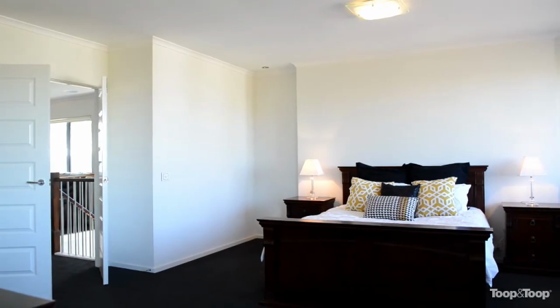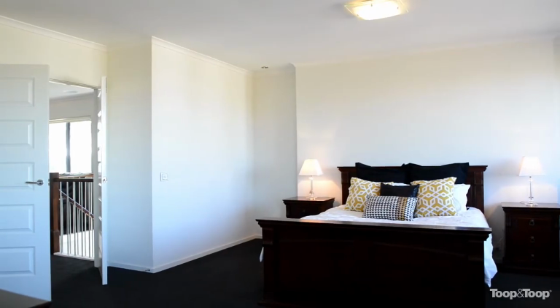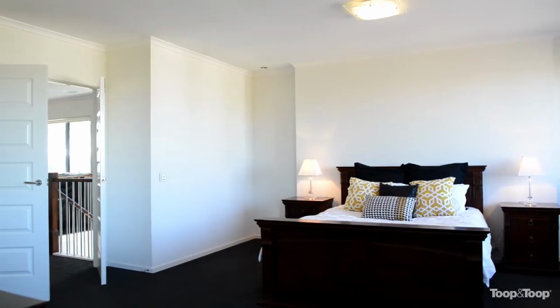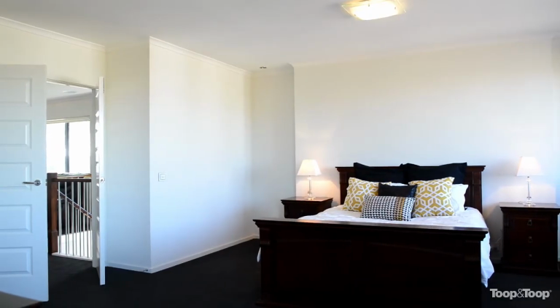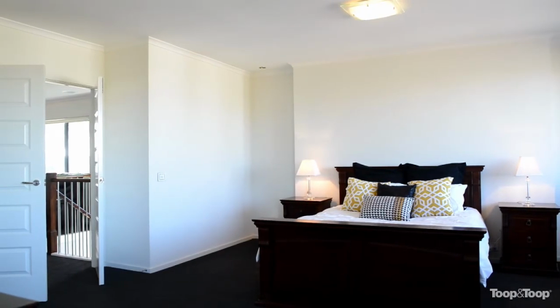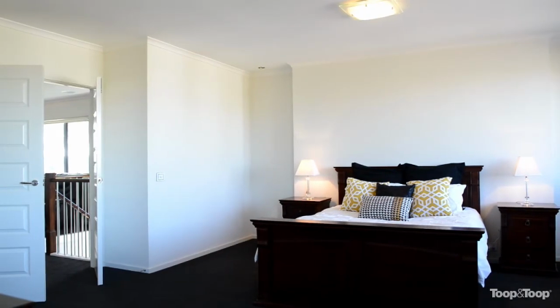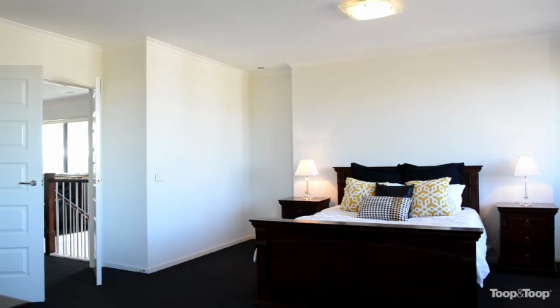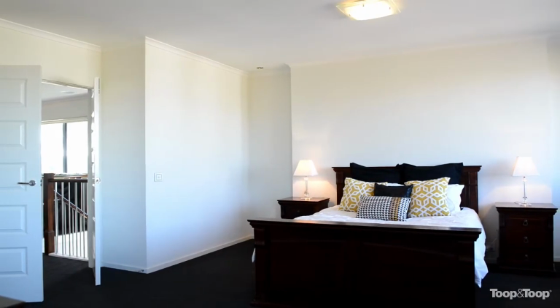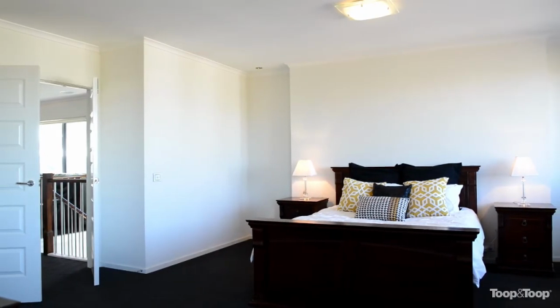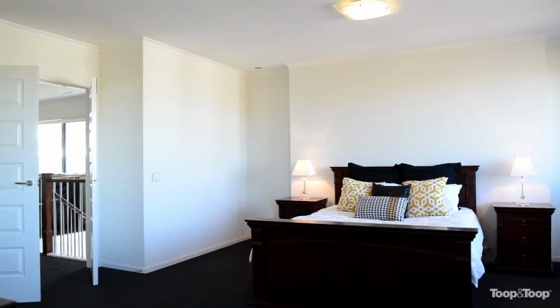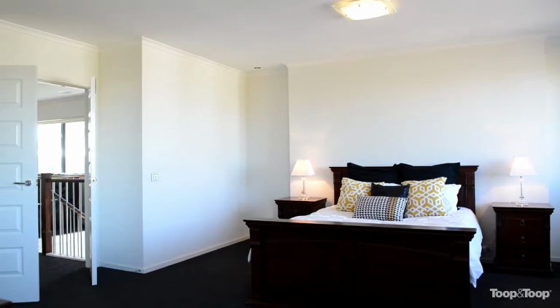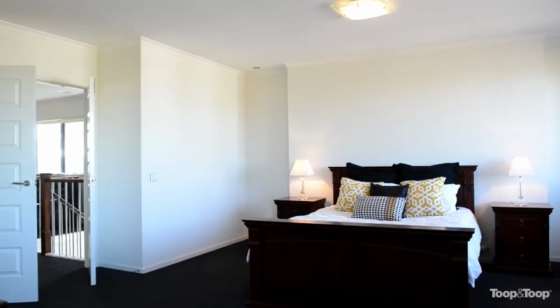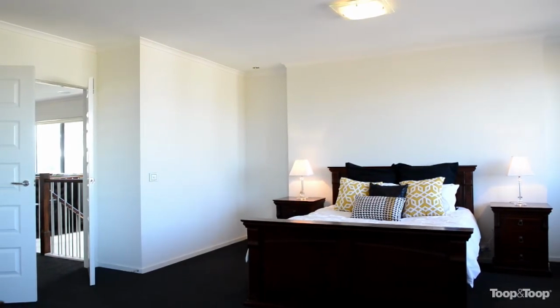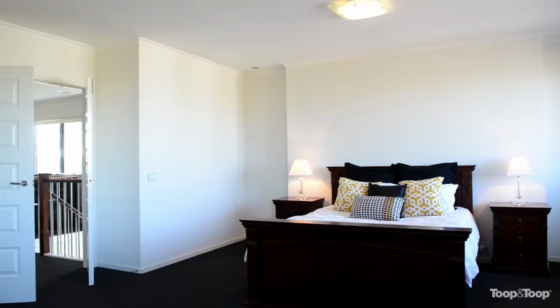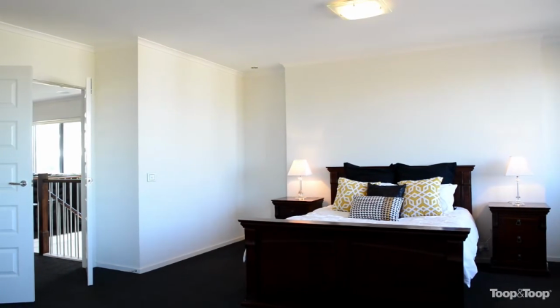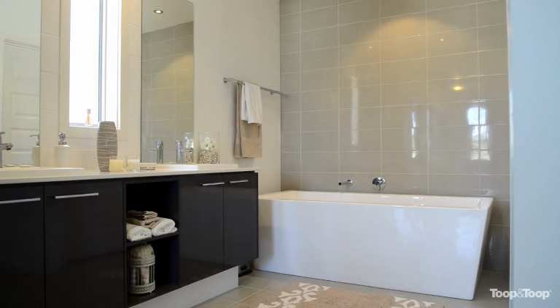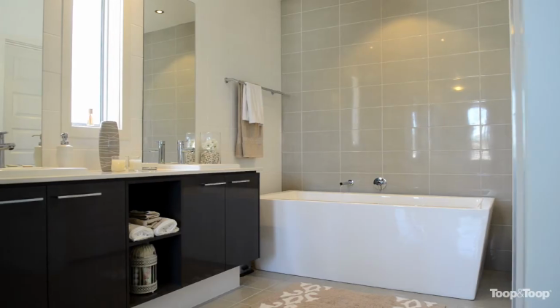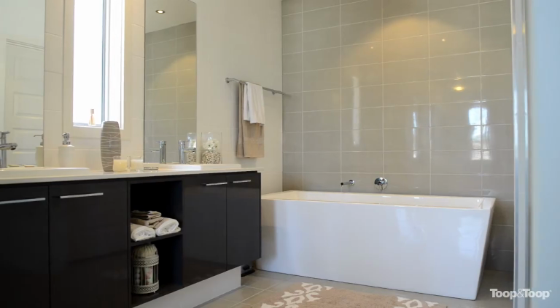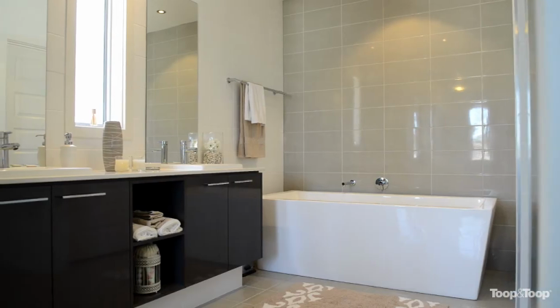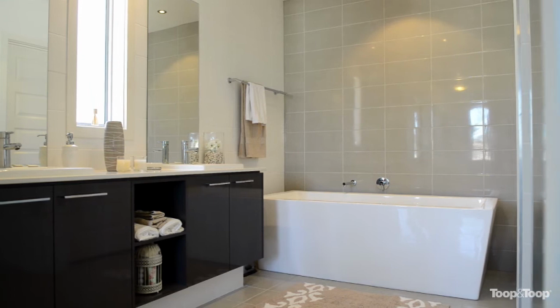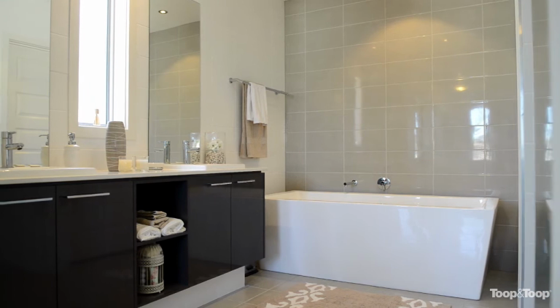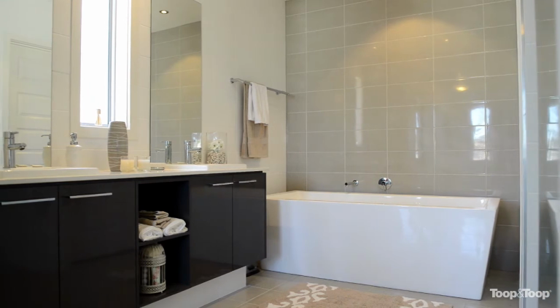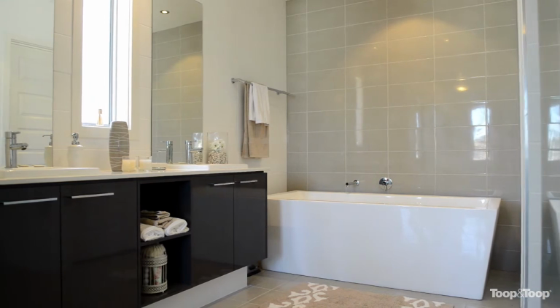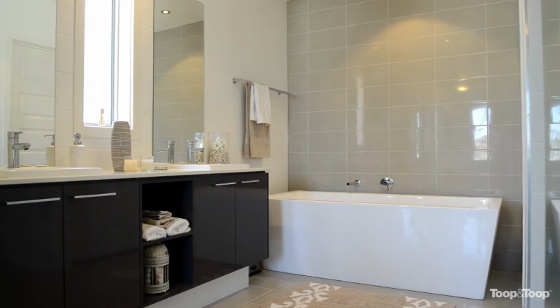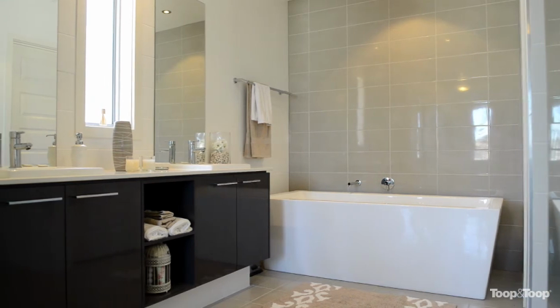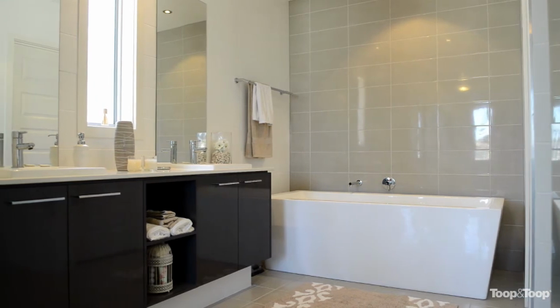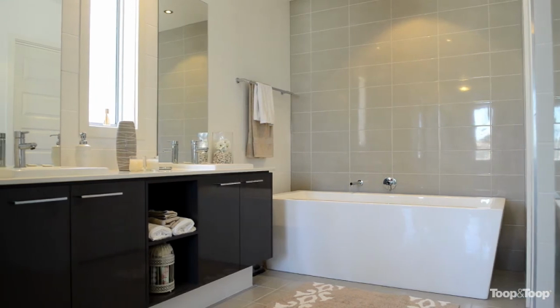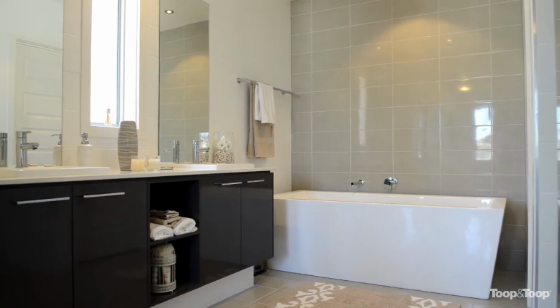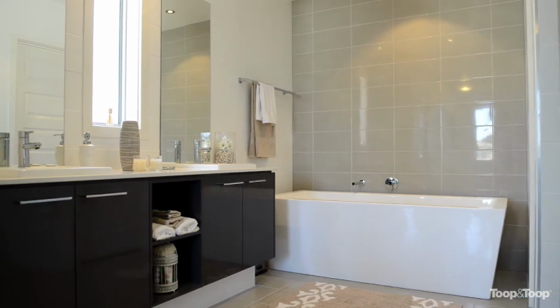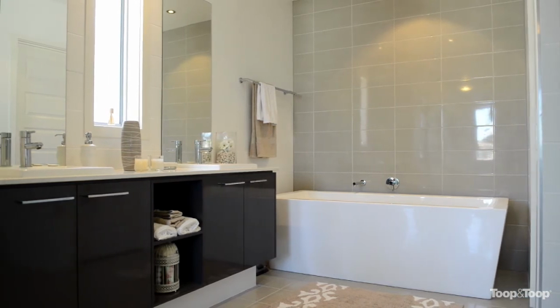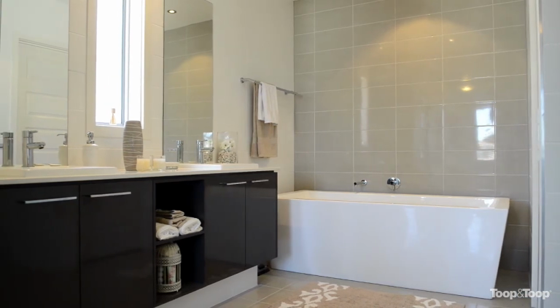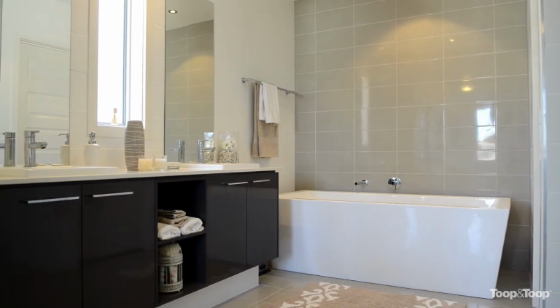Four bedrooms — the master suite is absolutely beautiful with a walk-through robe and ensuite.